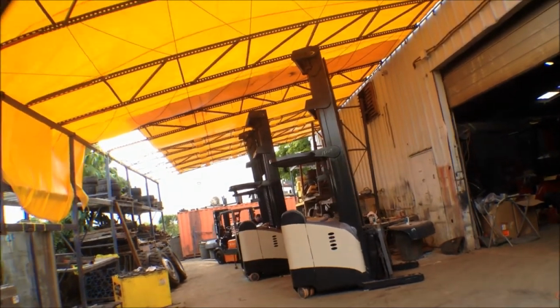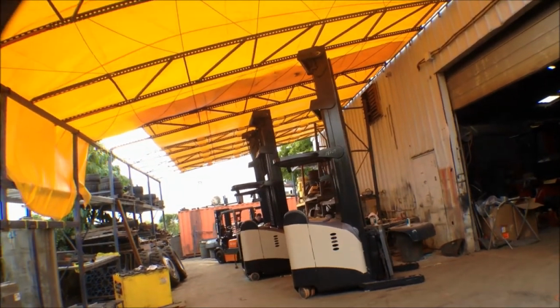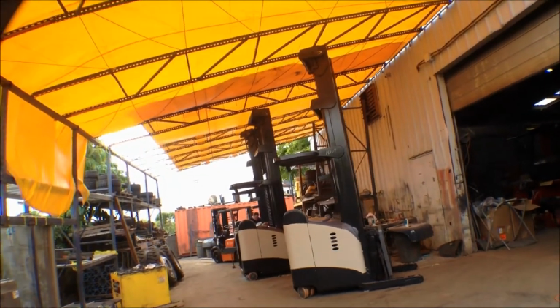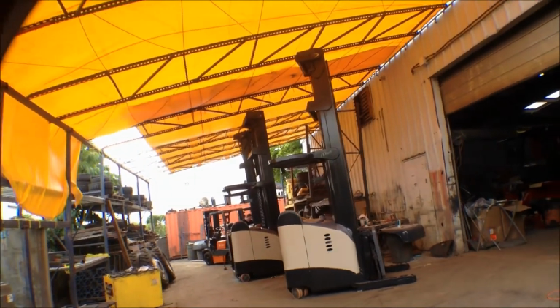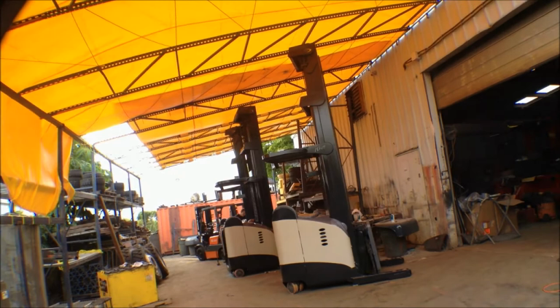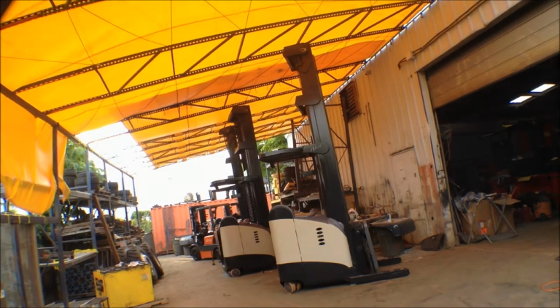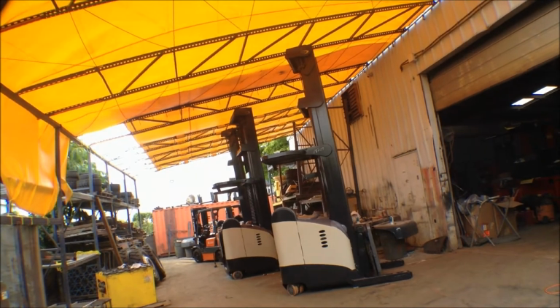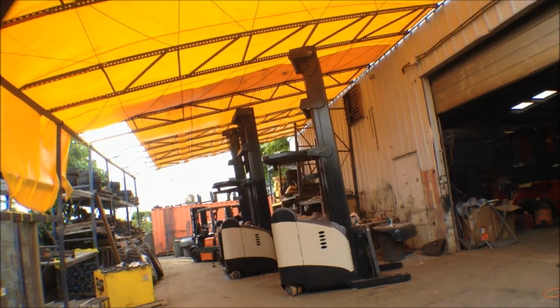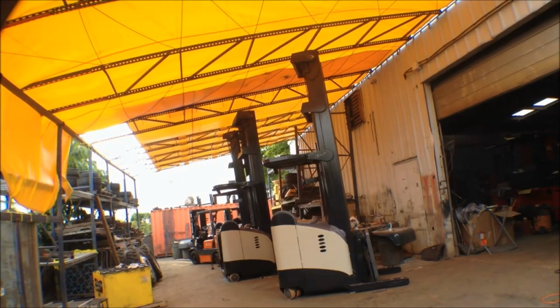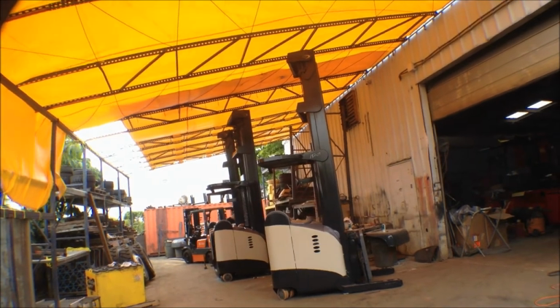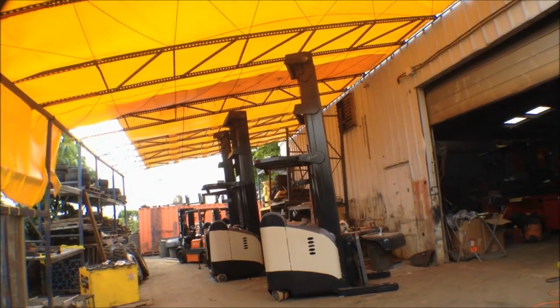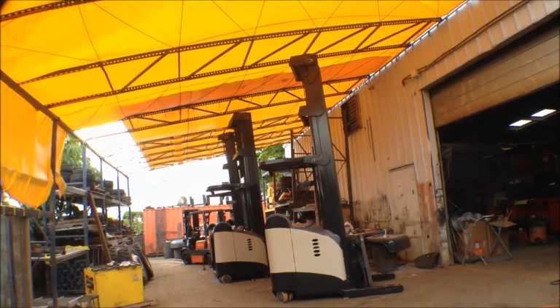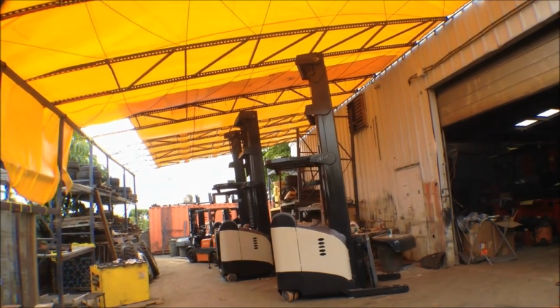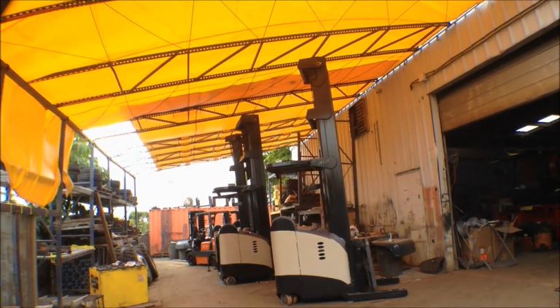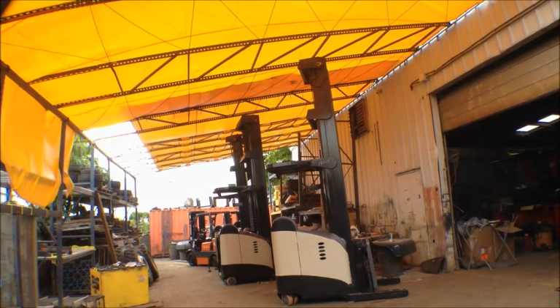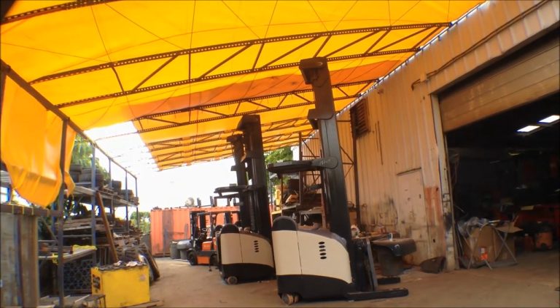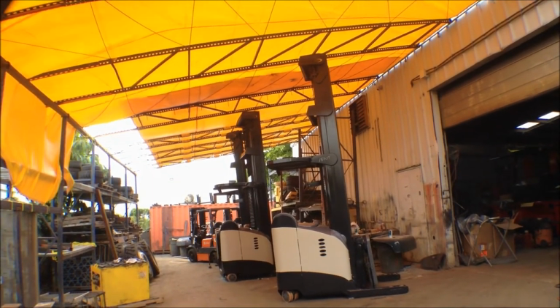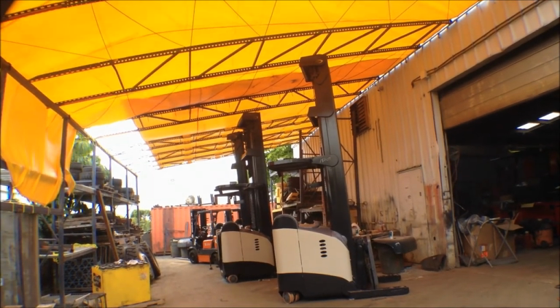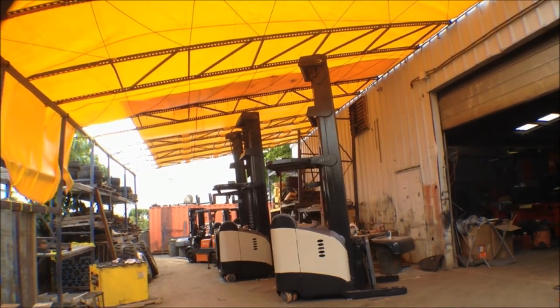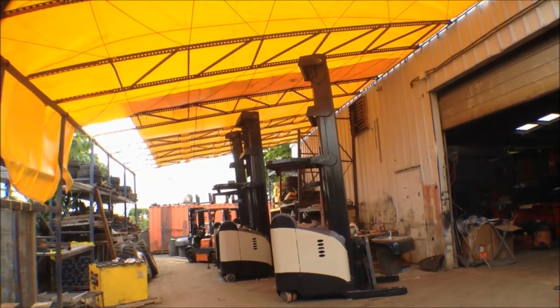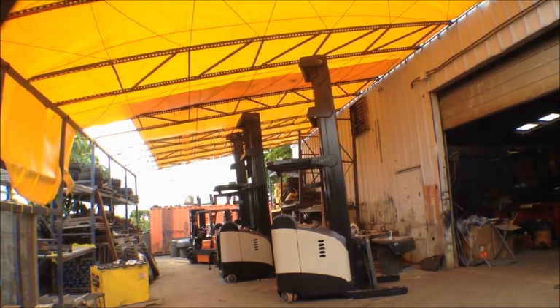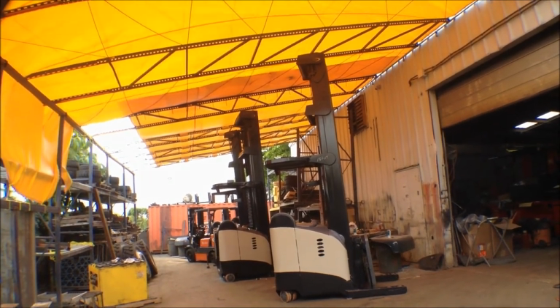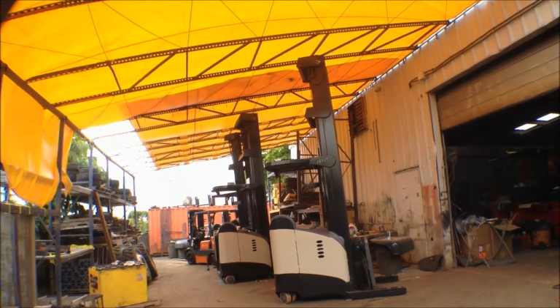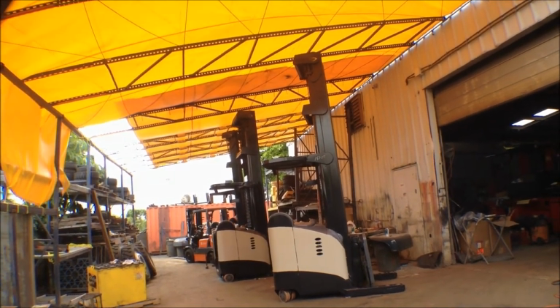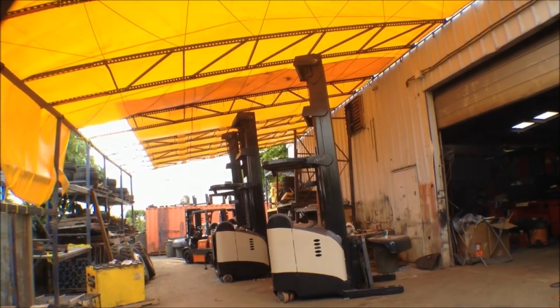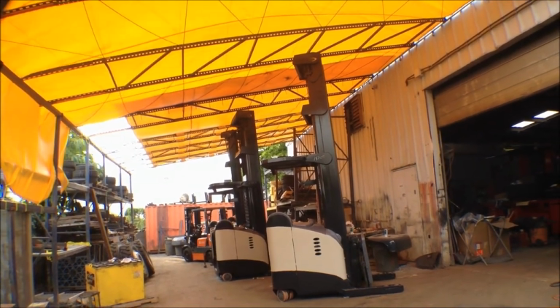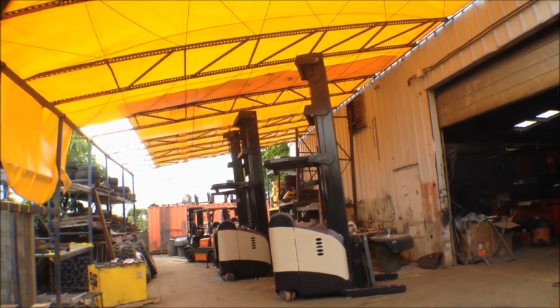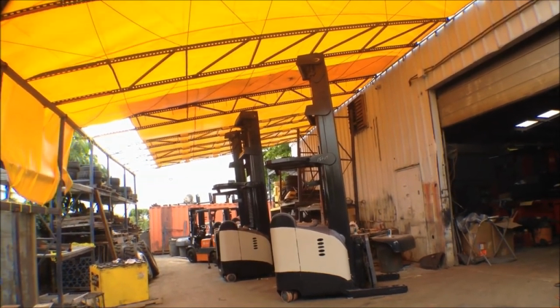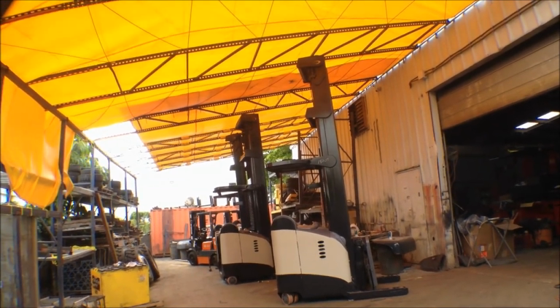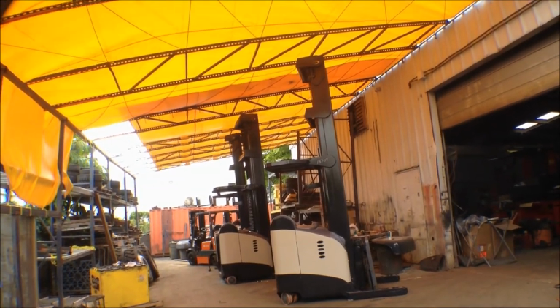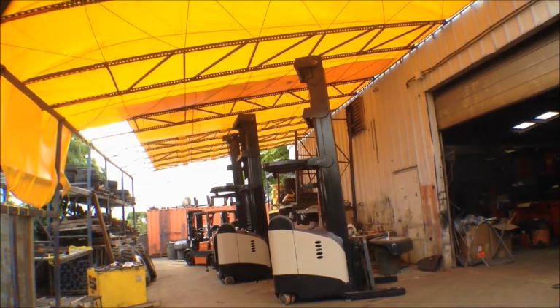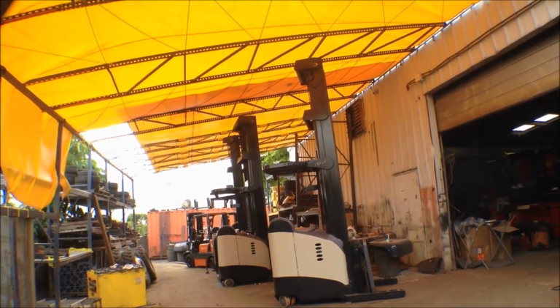These three units have been sold. They'll be going to Colombia, Bogota.